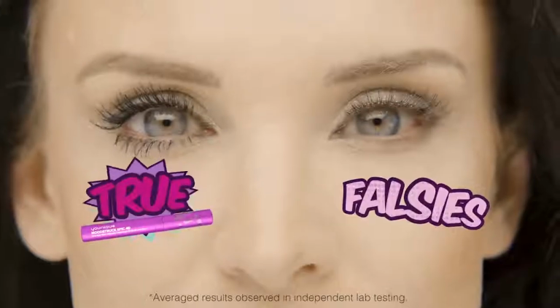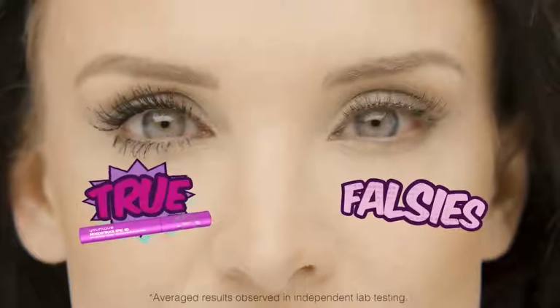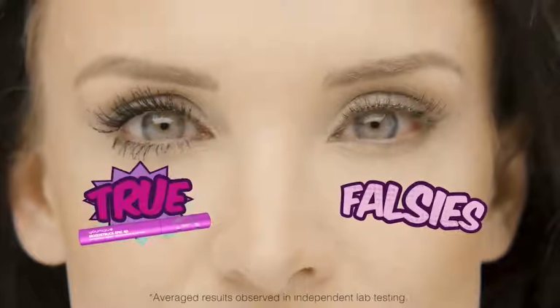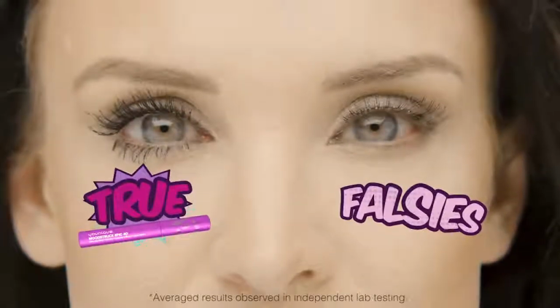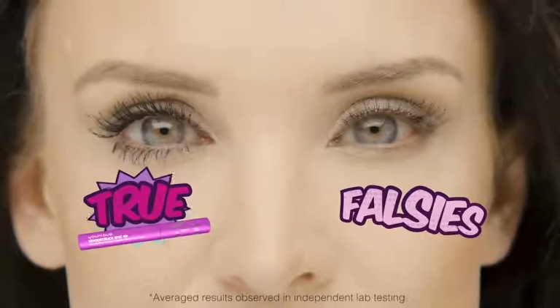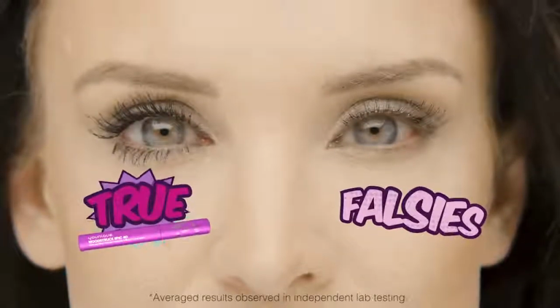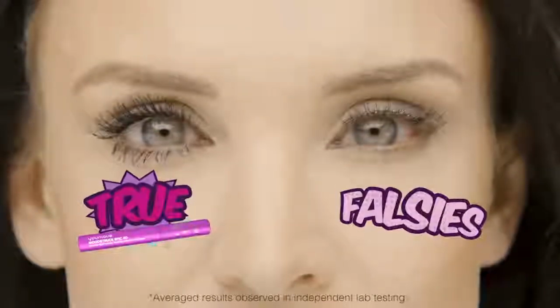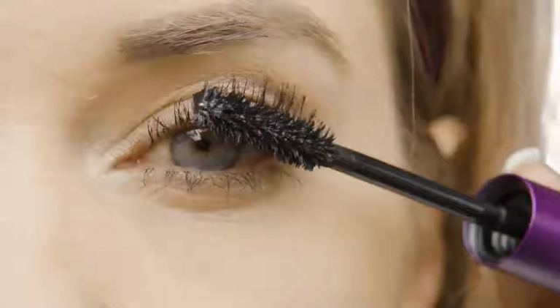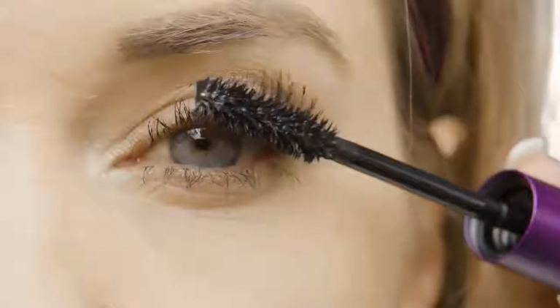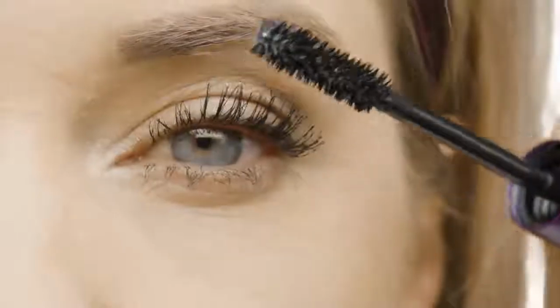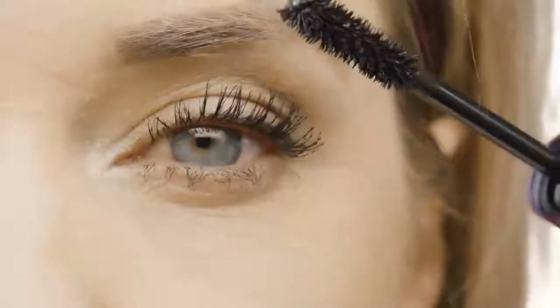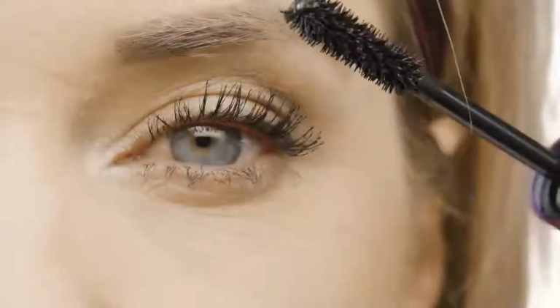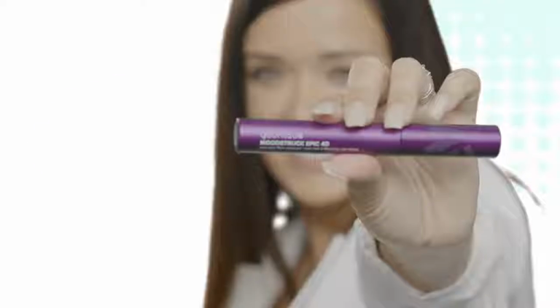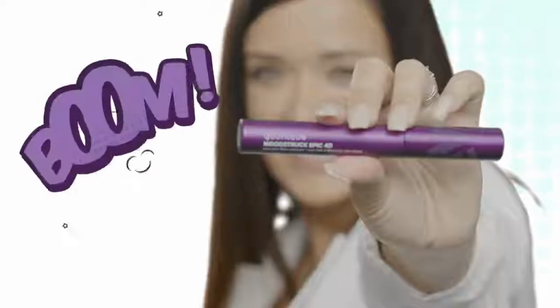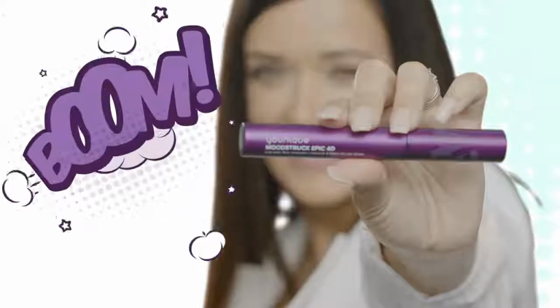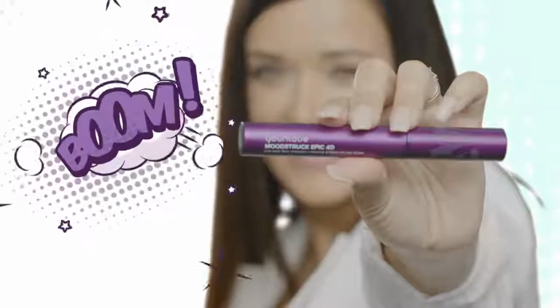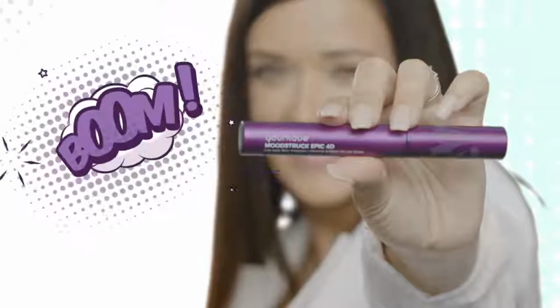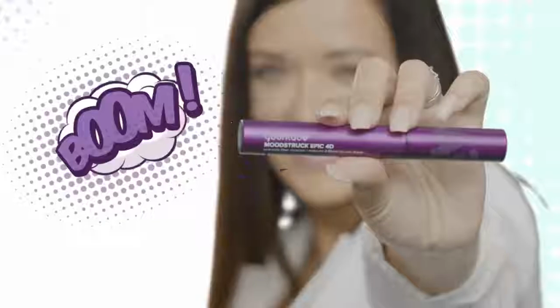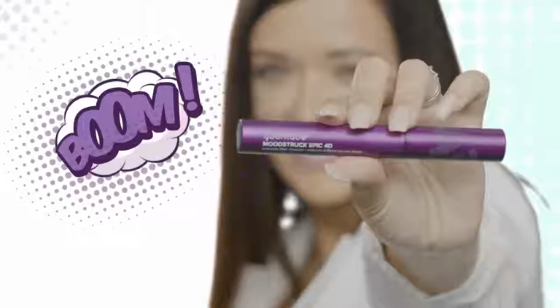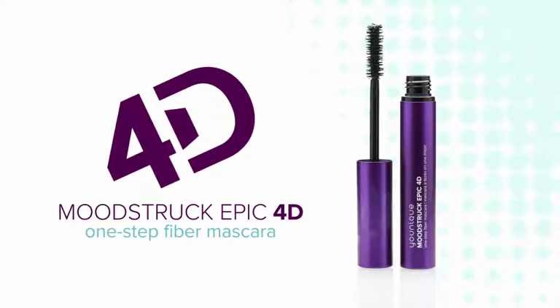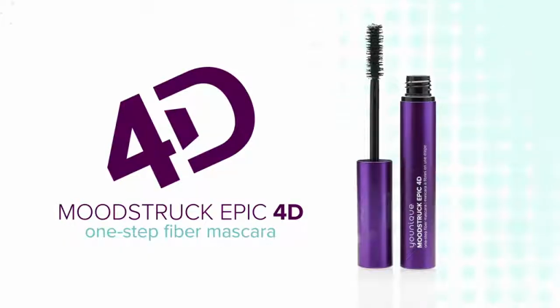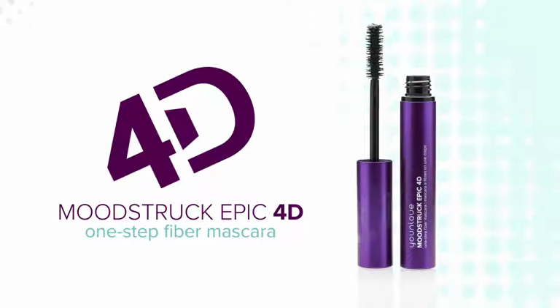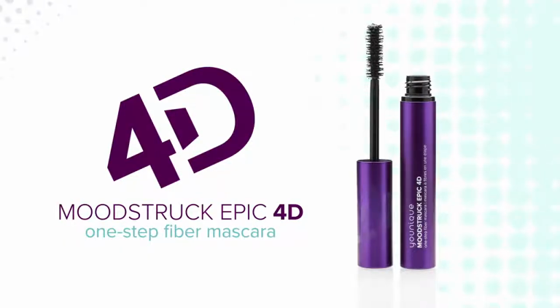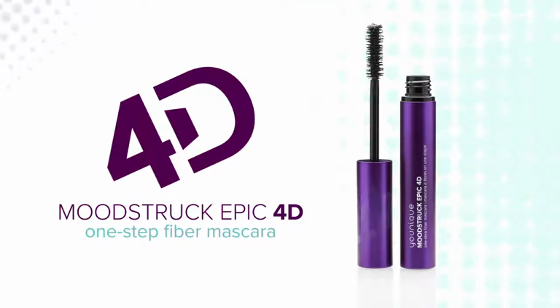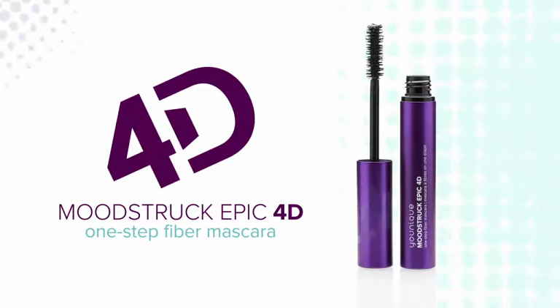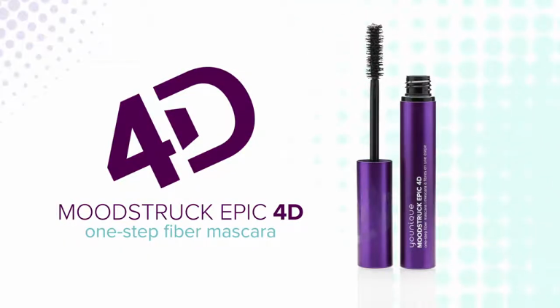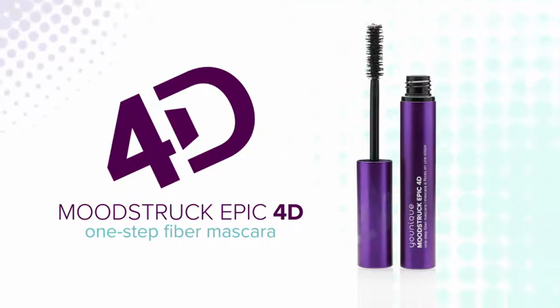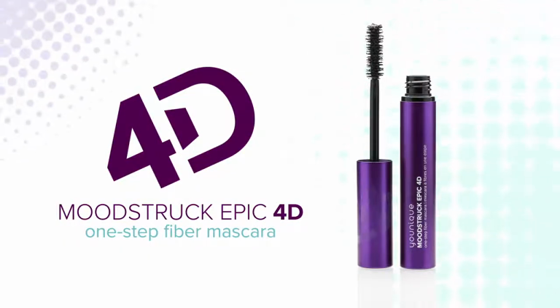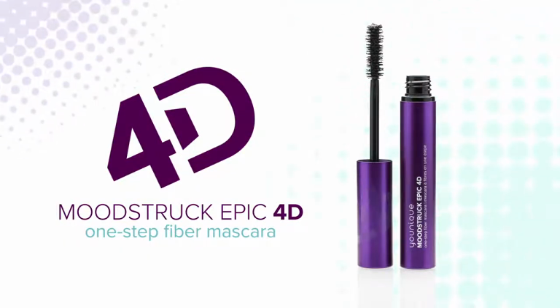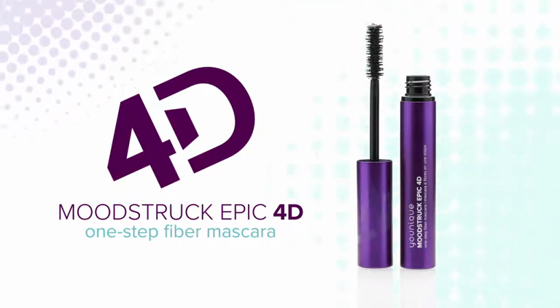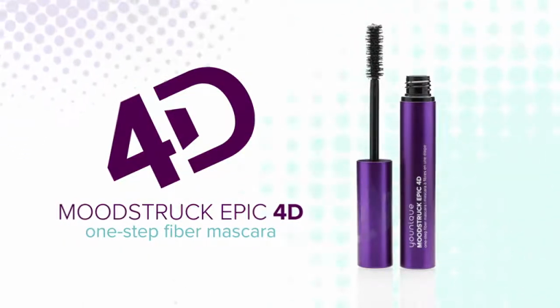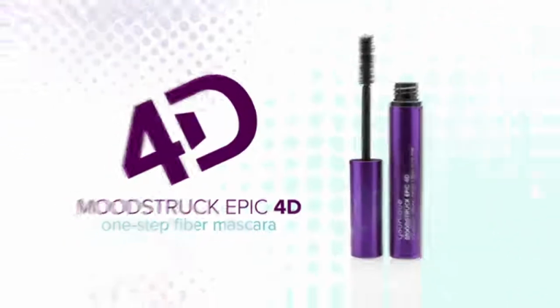With this One-Step Fiber Mascara, you're living life in 4D. Not sold in stores — to purchase, contact your unique presenter.